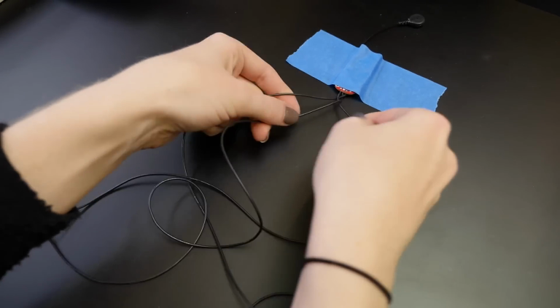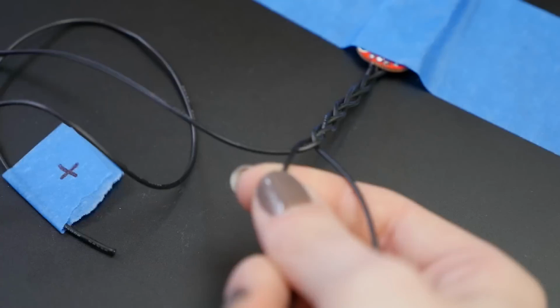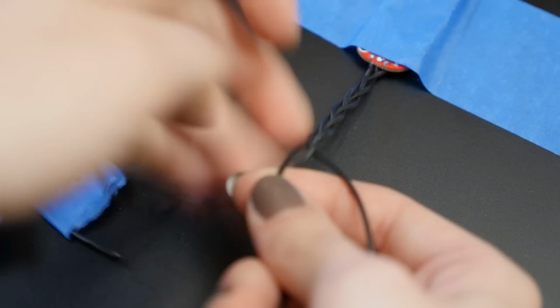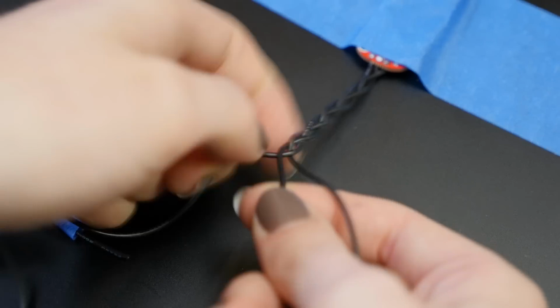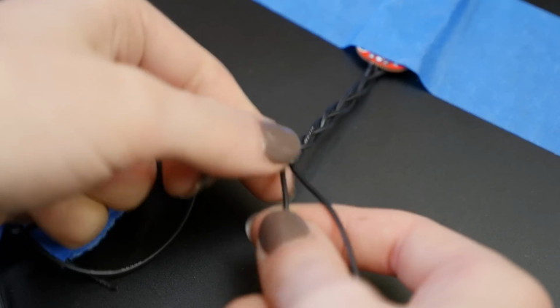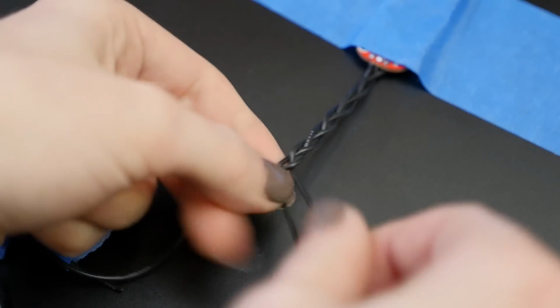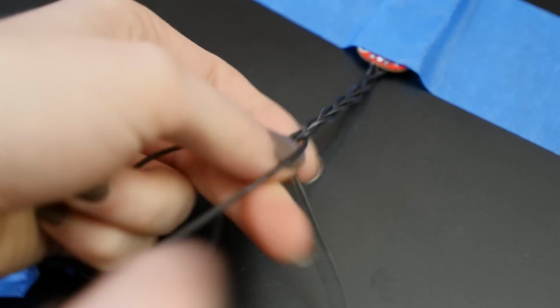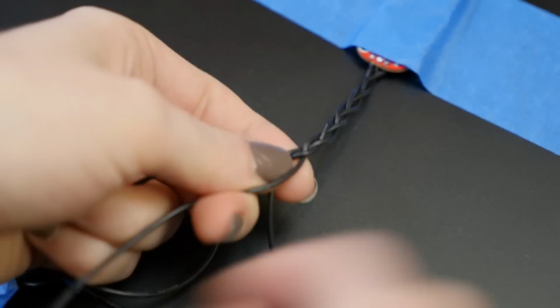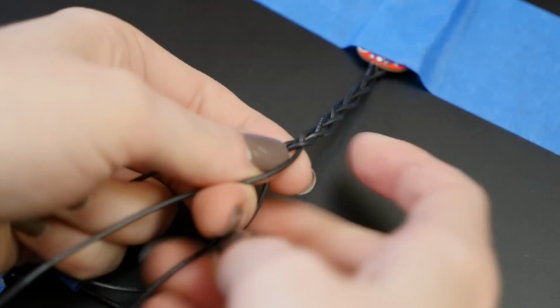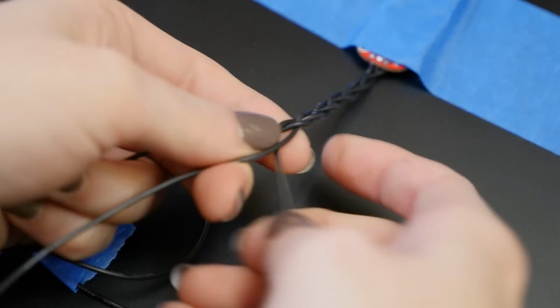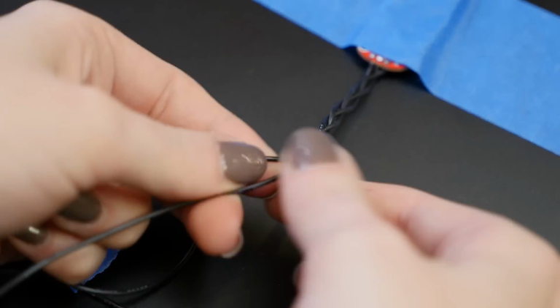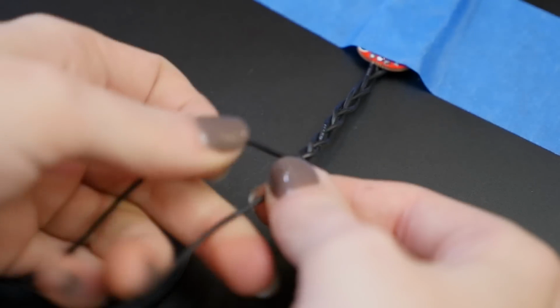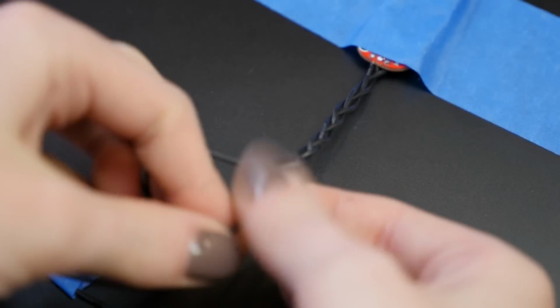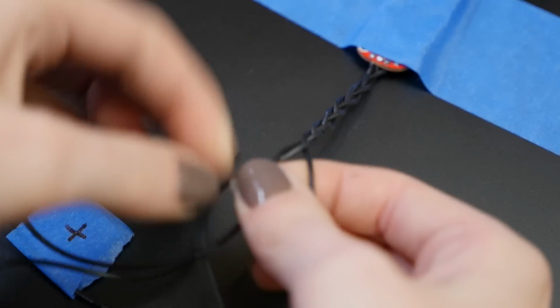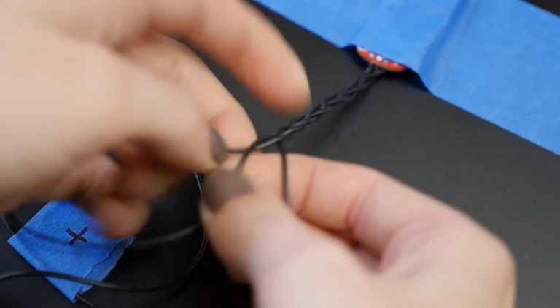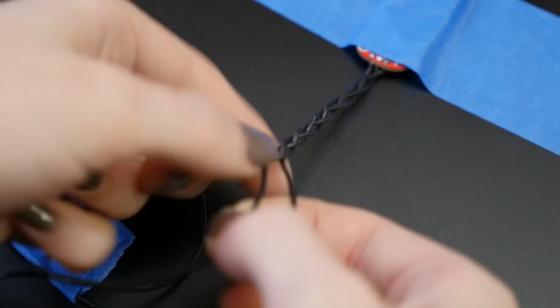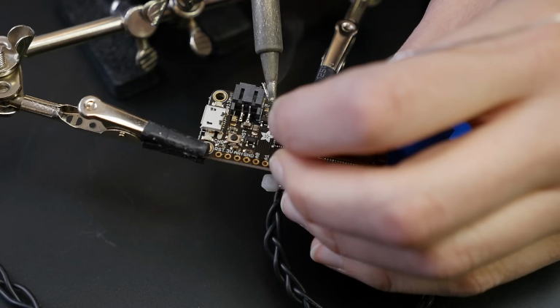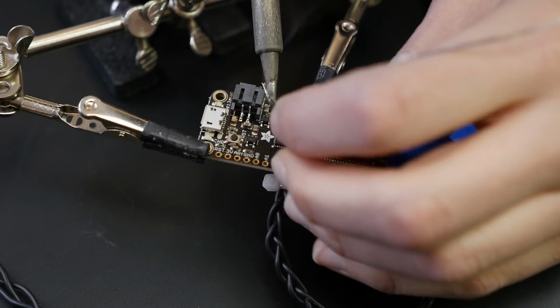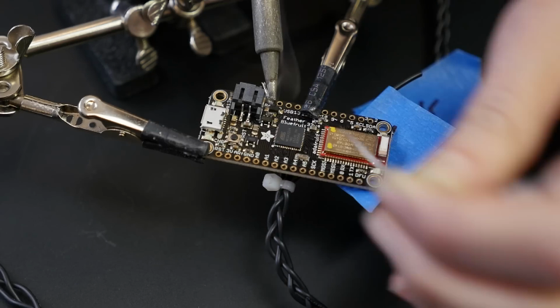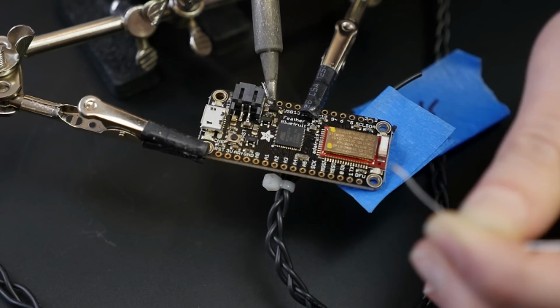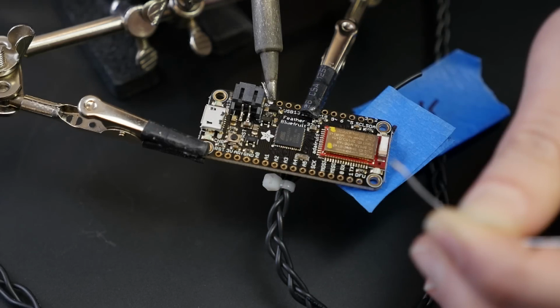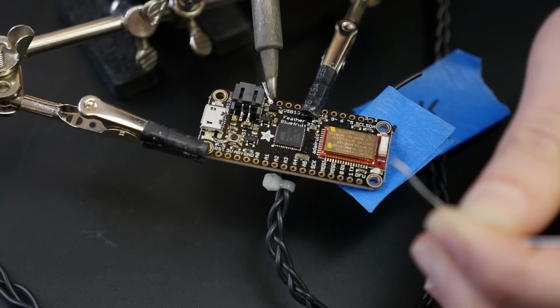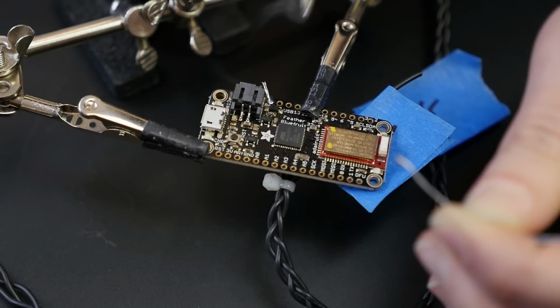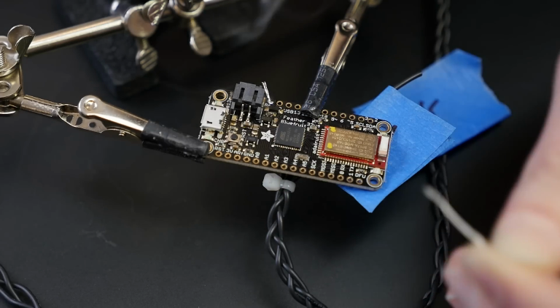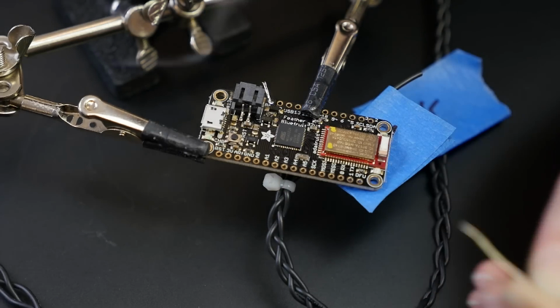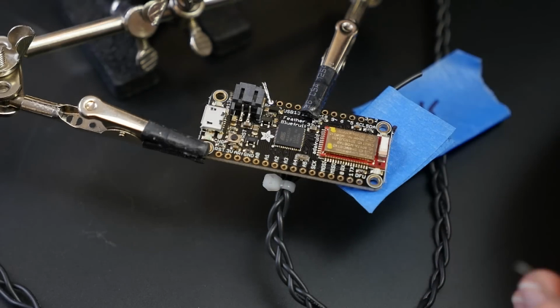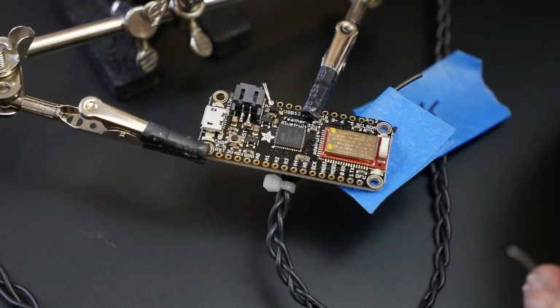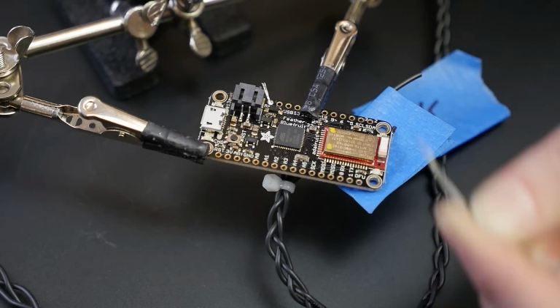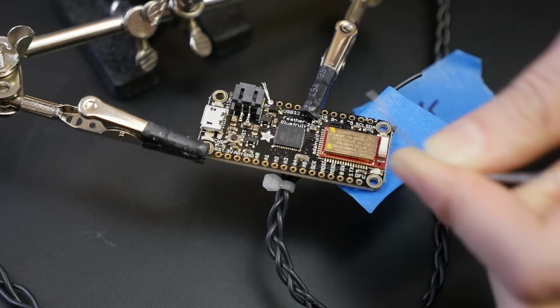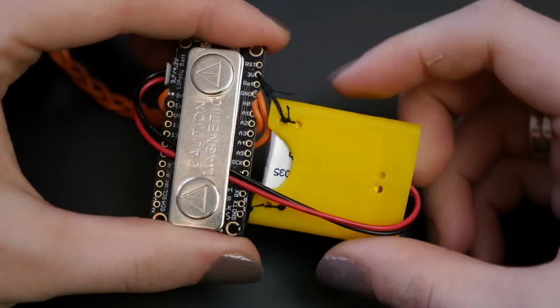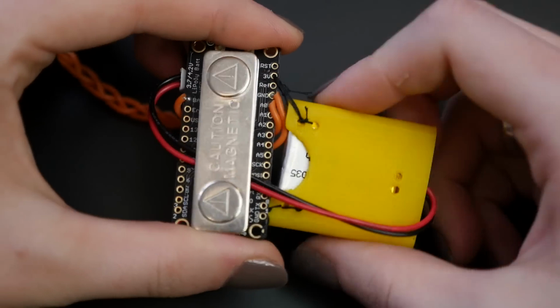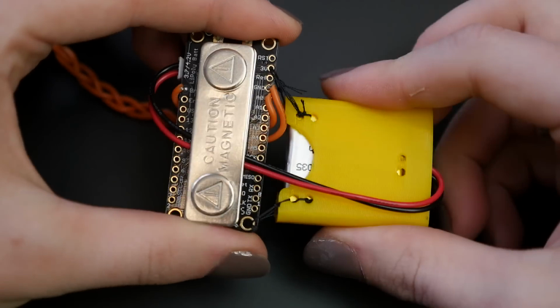Braiding them can make everything a bit tidier. On the Feather, these wires go to power, ground, and analog pin zero.